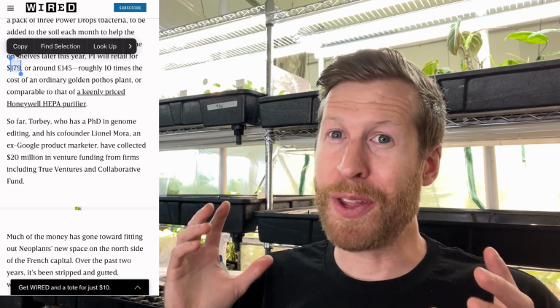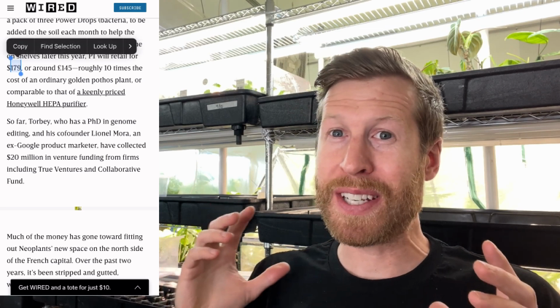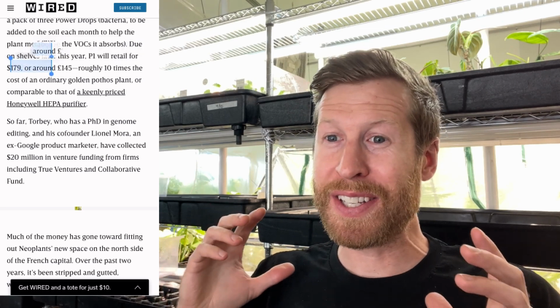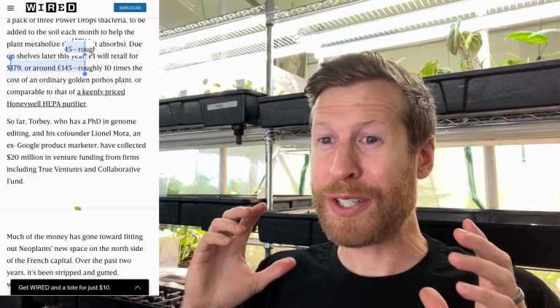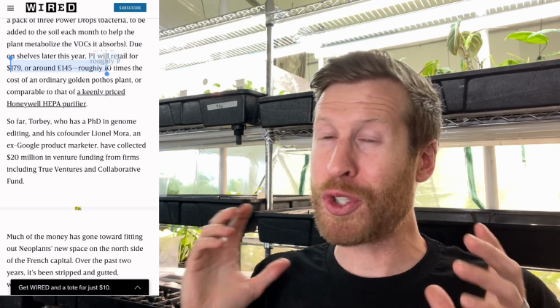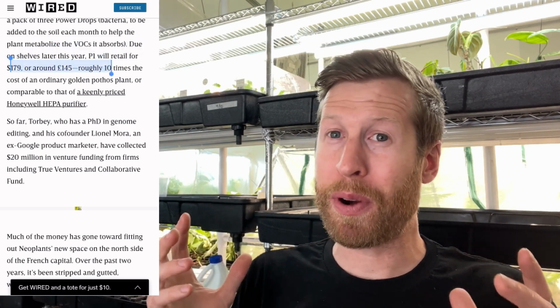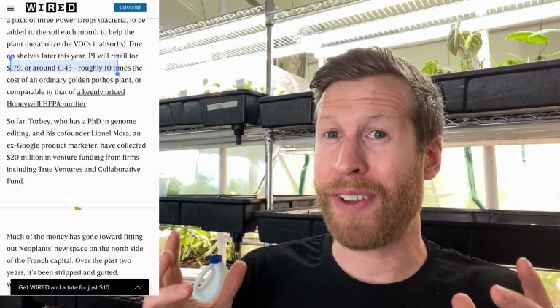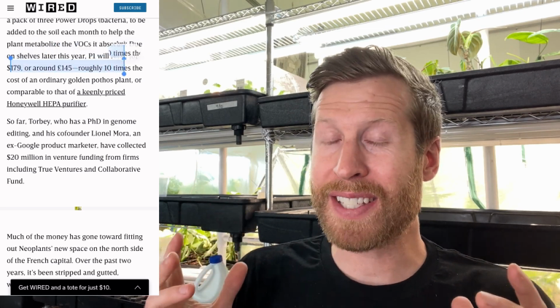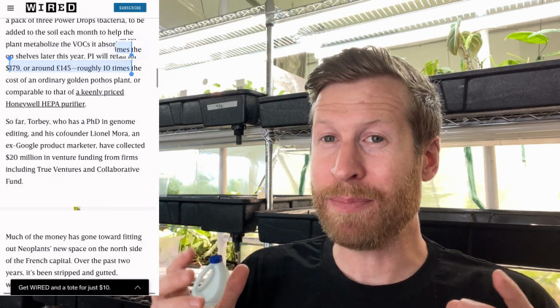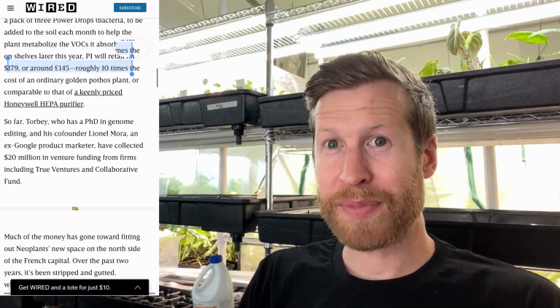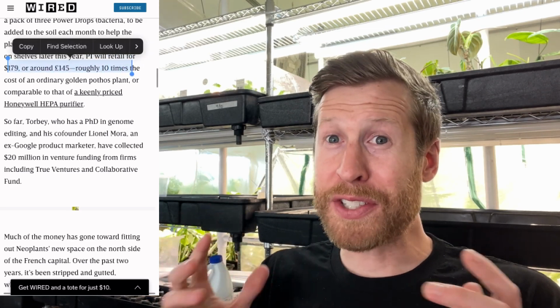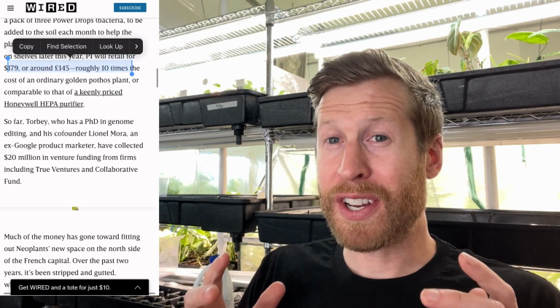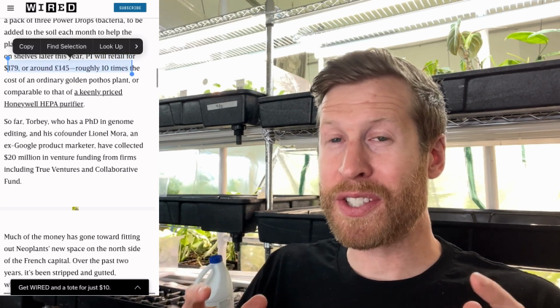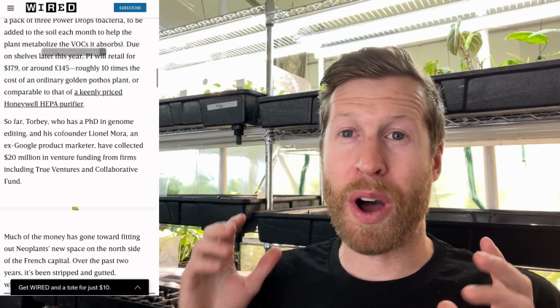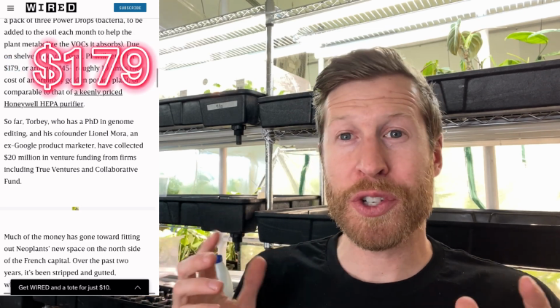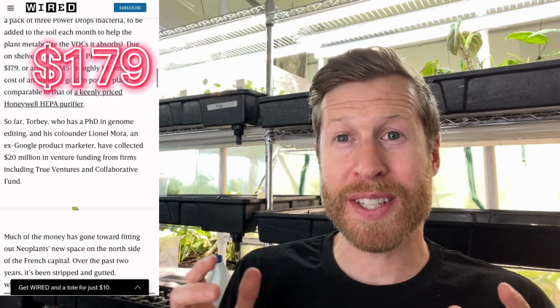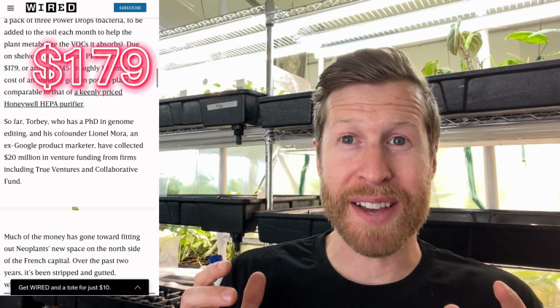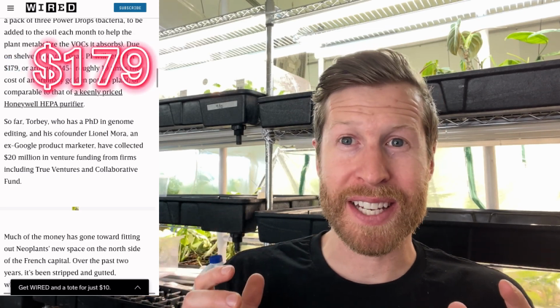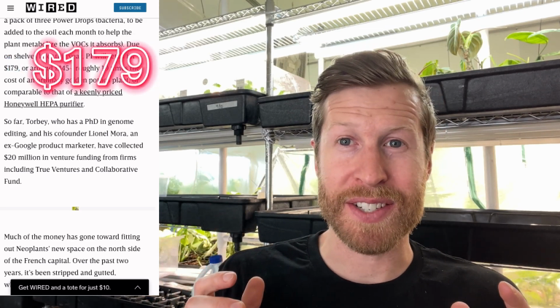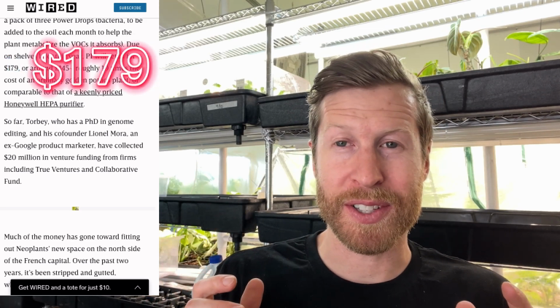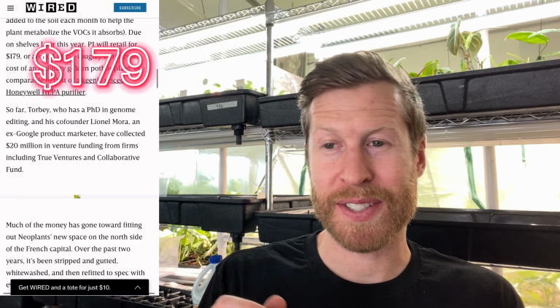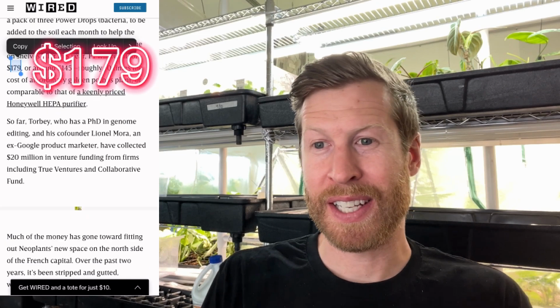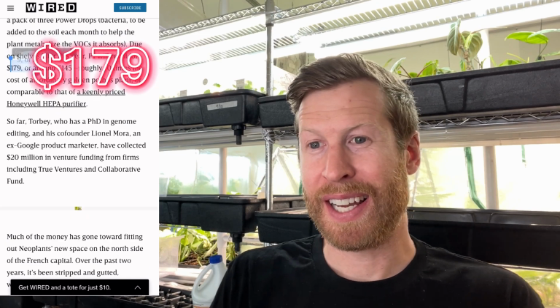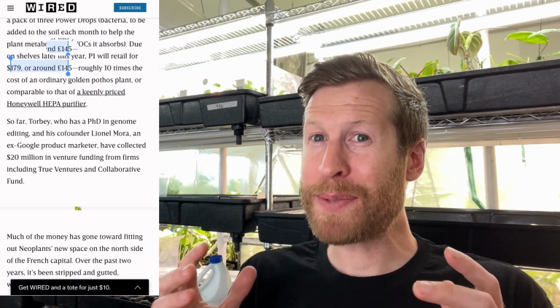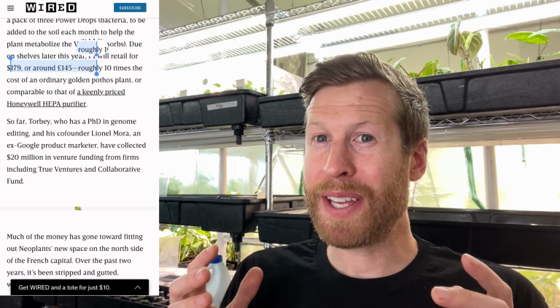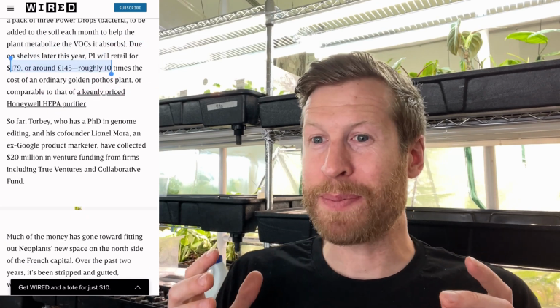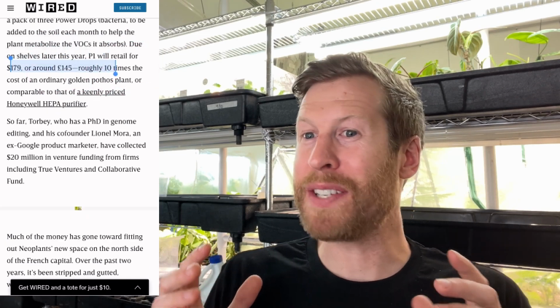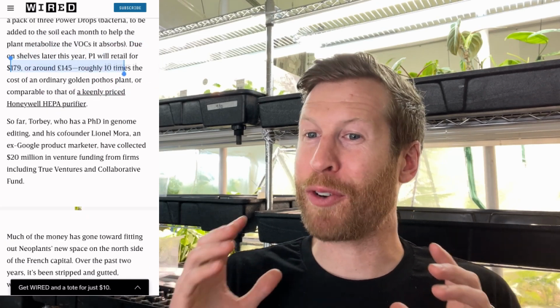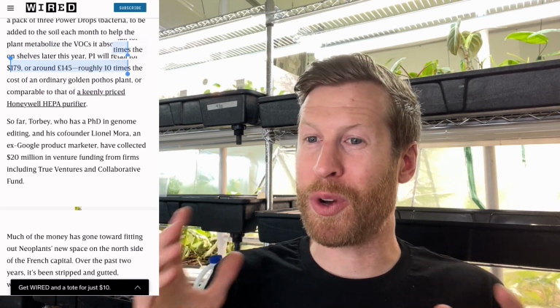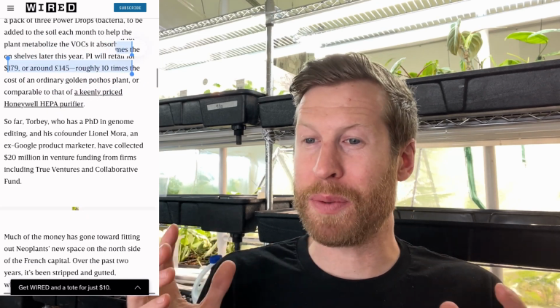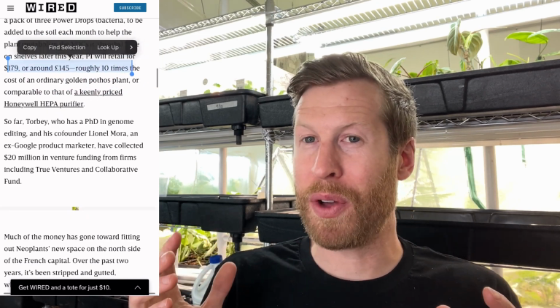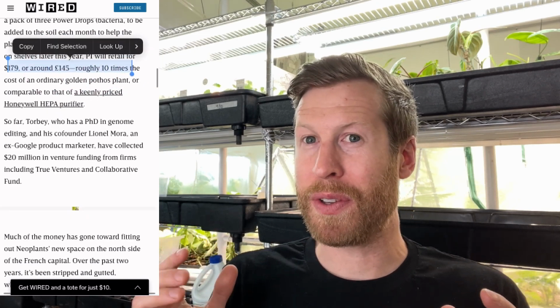But this golden pothos, even though it doesn't look super fancy, is going to cost you $179. And that's pretty expensive for a golden pothos.